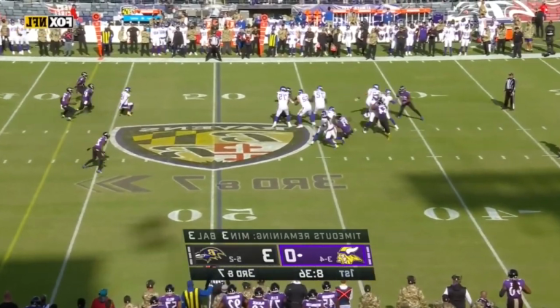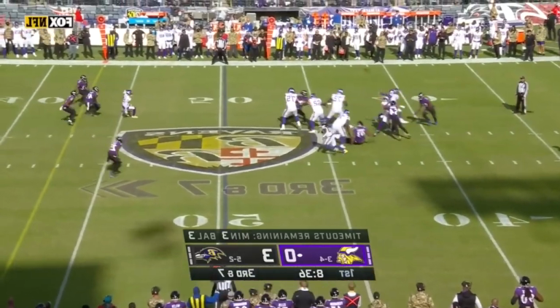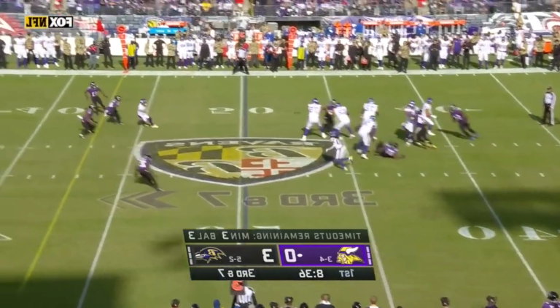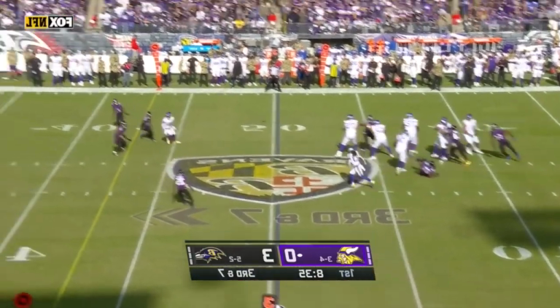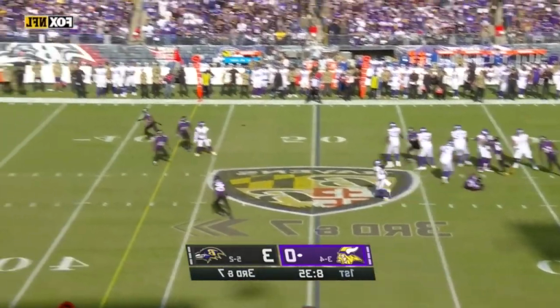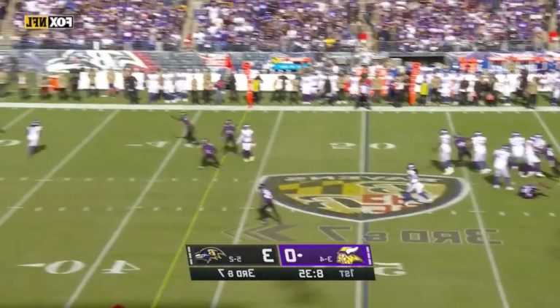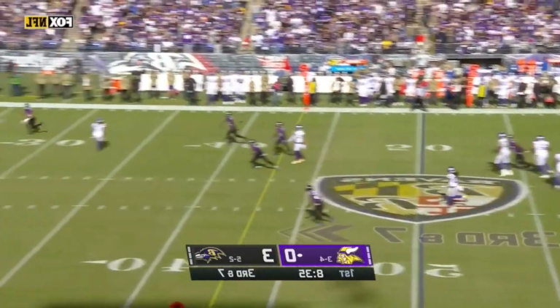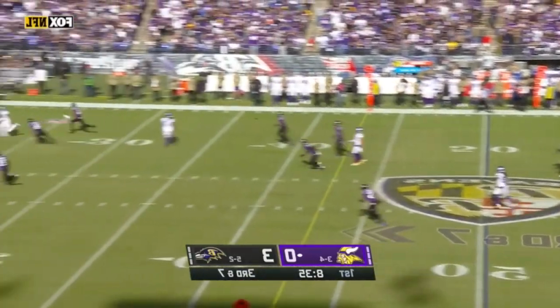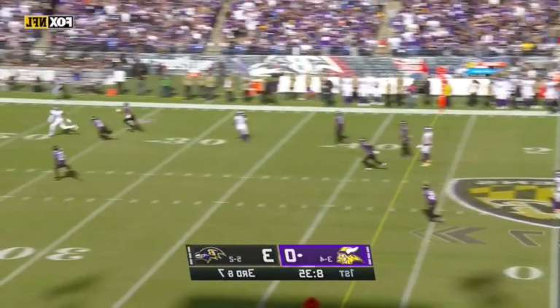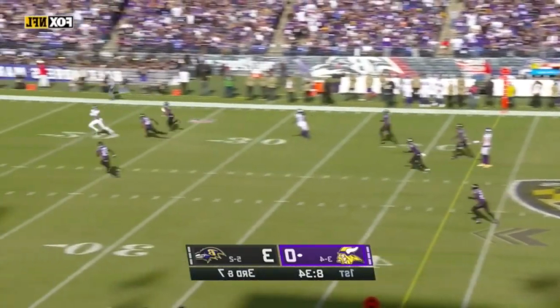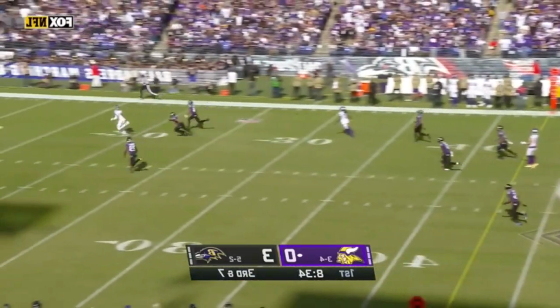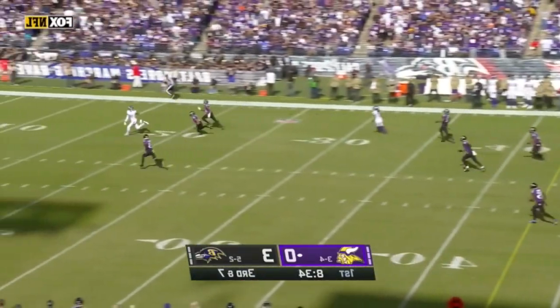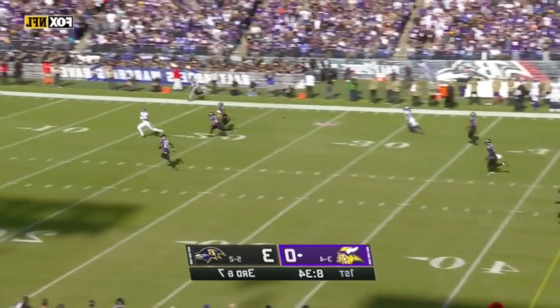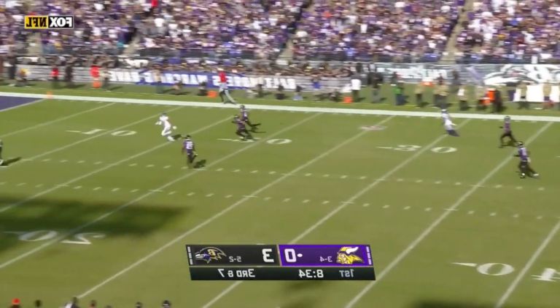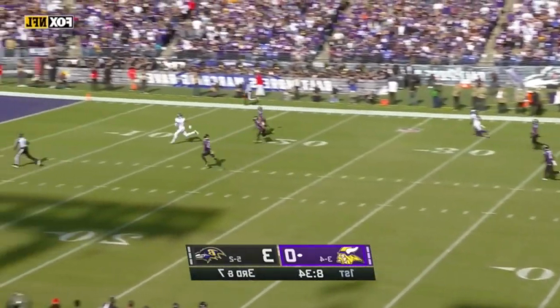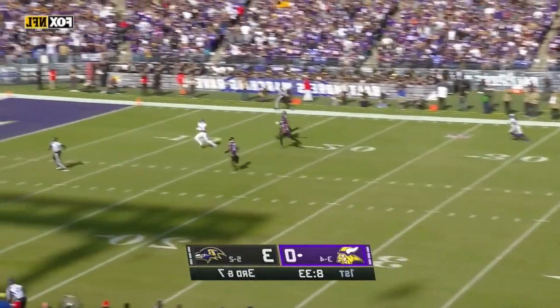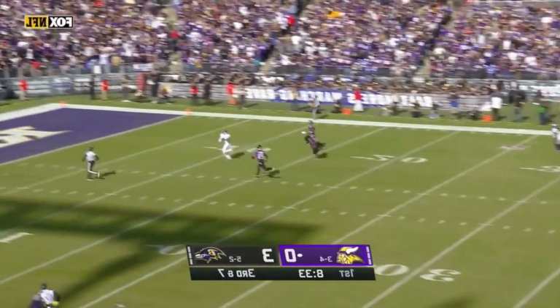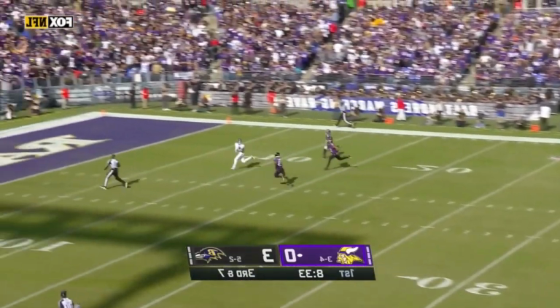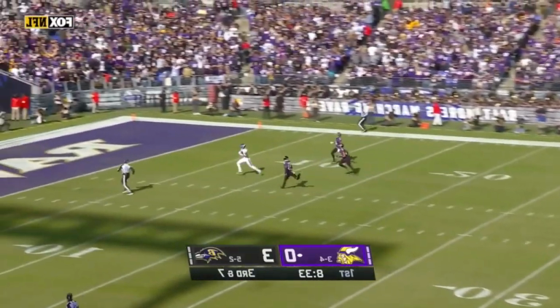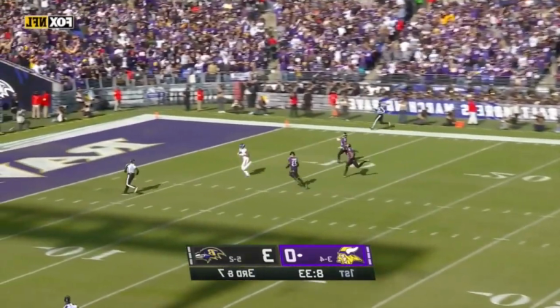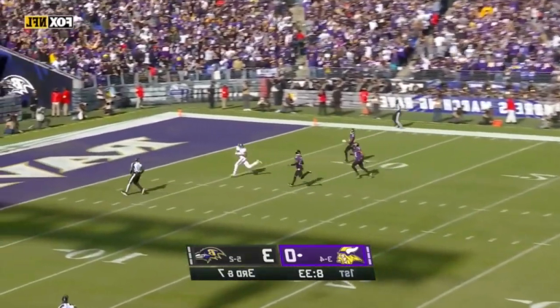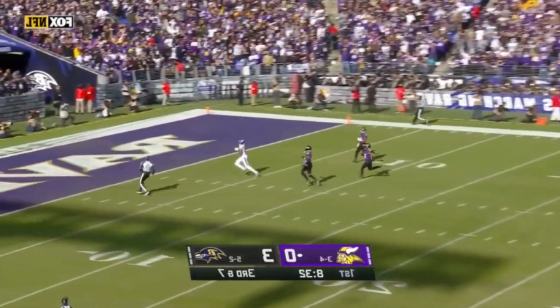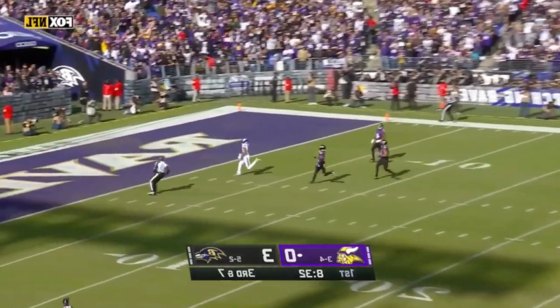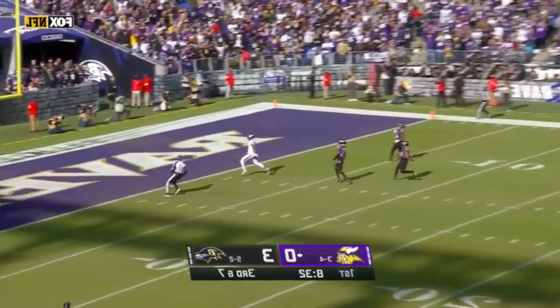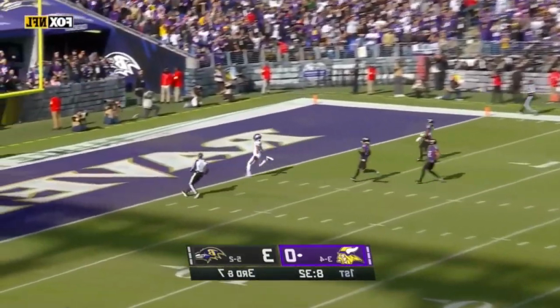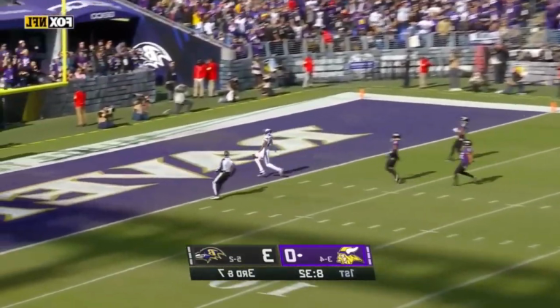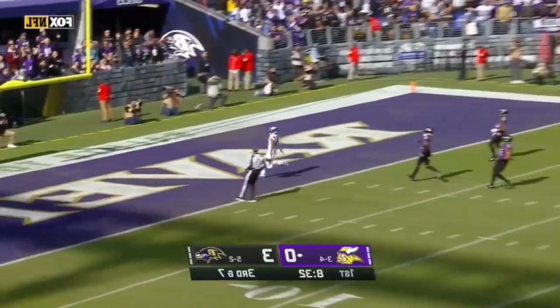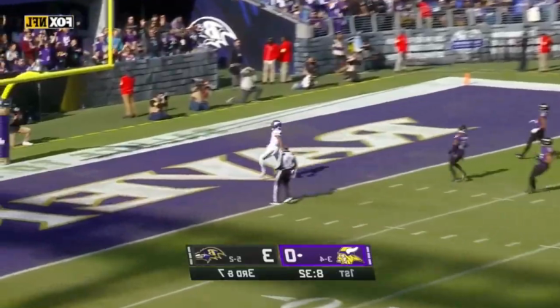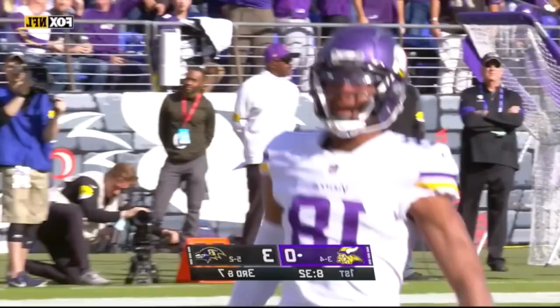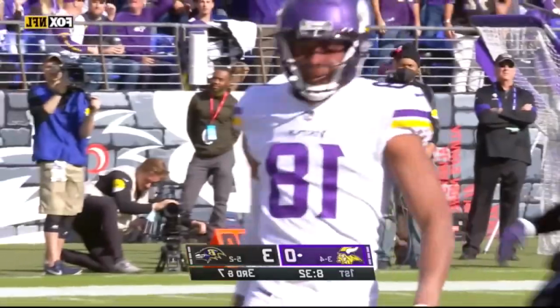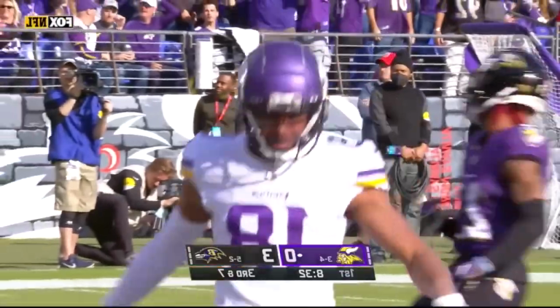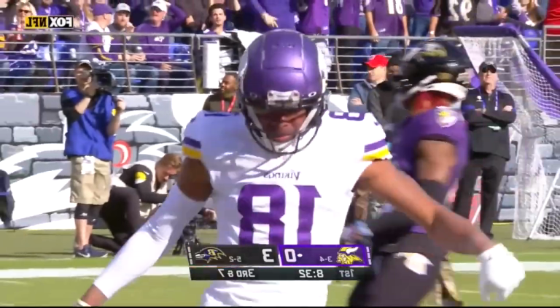Cousins deep shot, got a man — Jefferson. Touchdown, Minnesota!